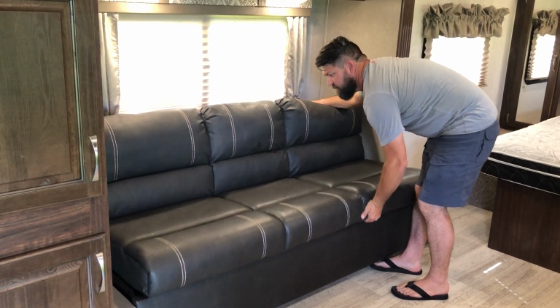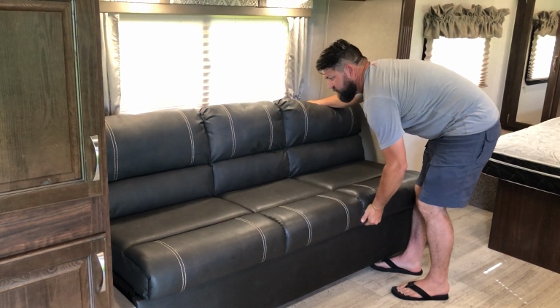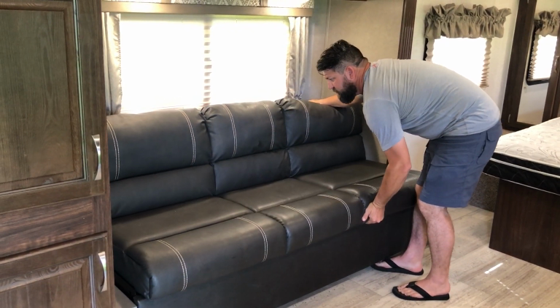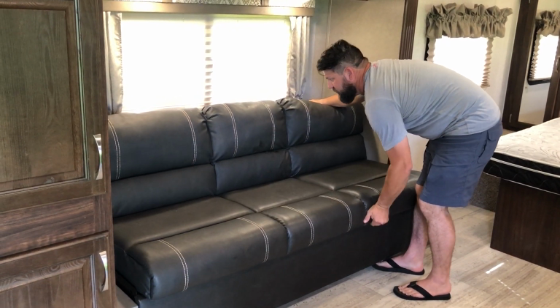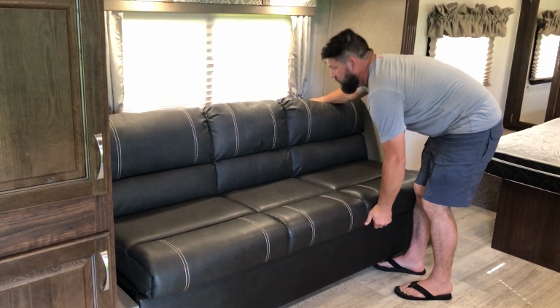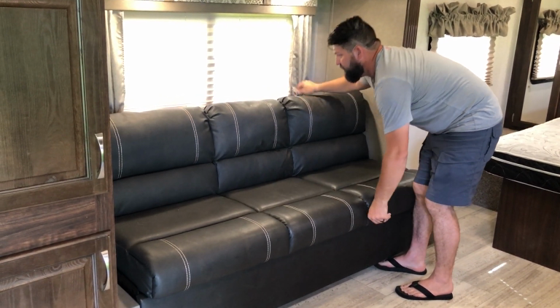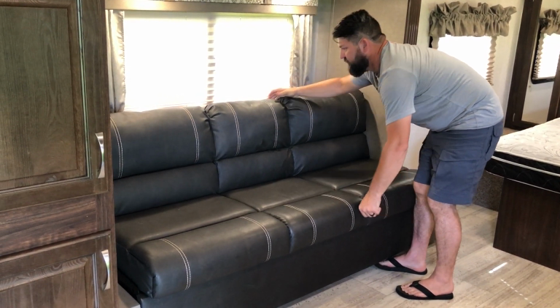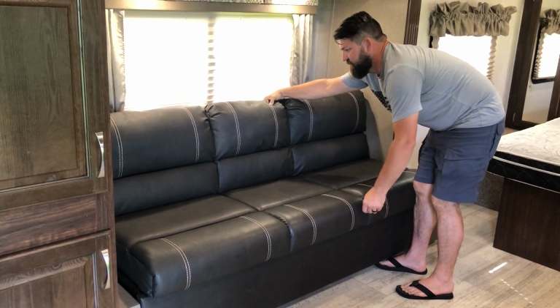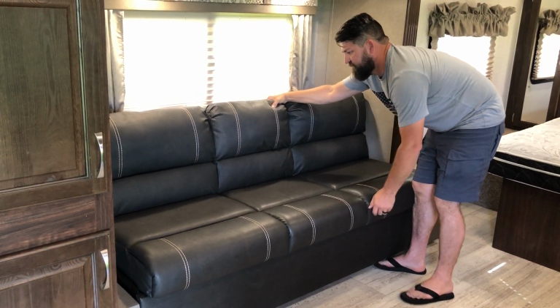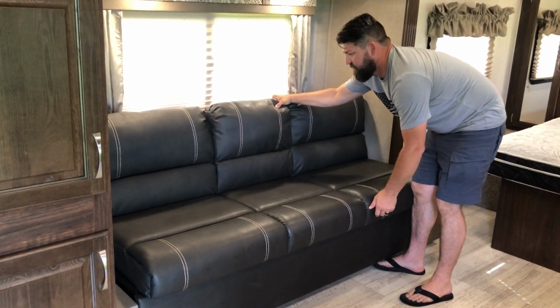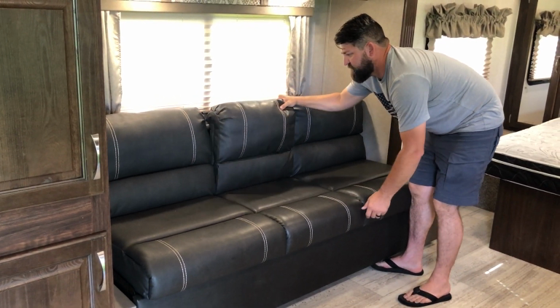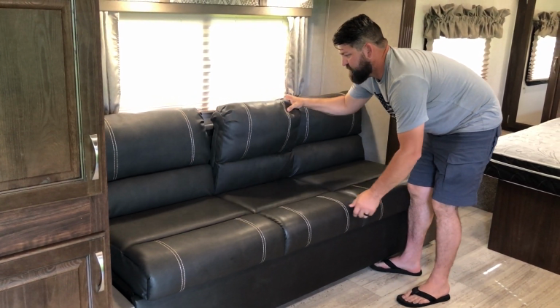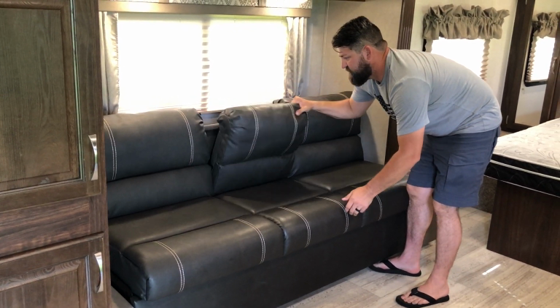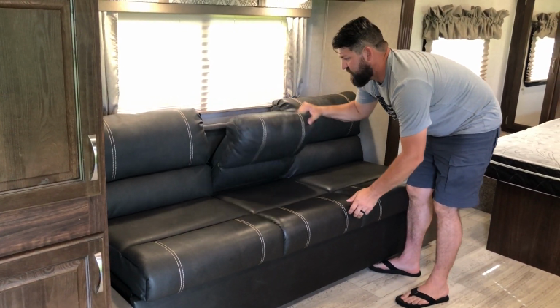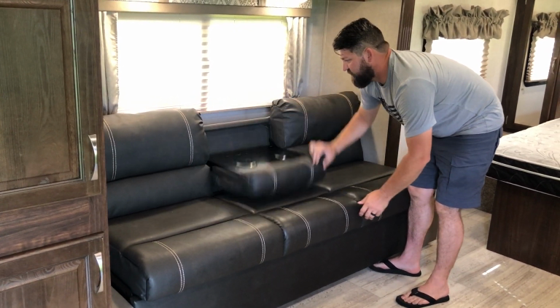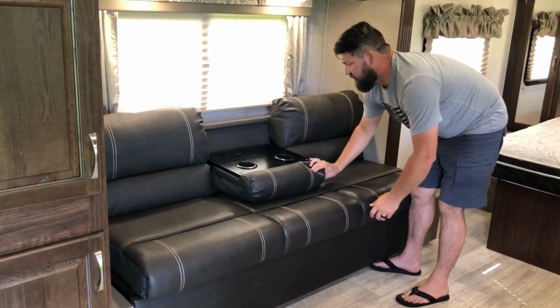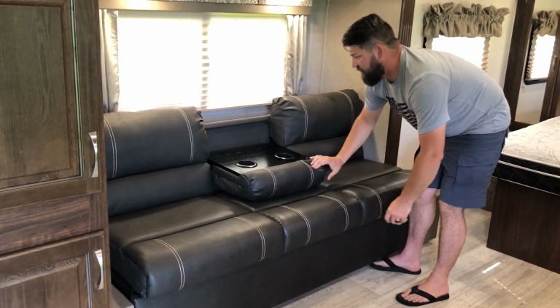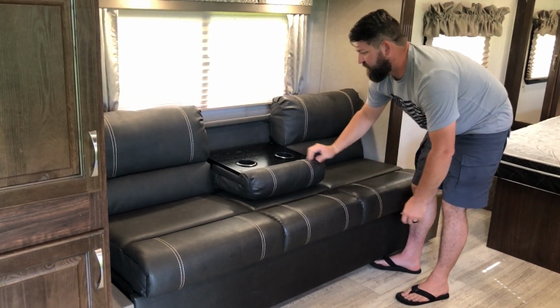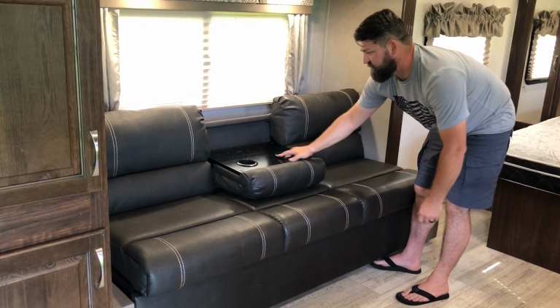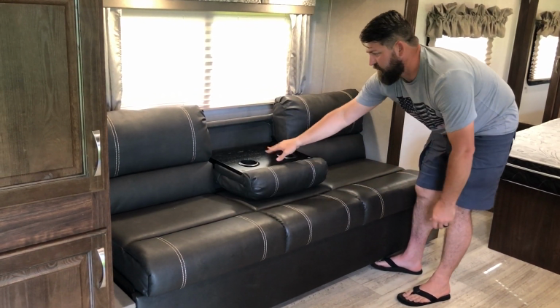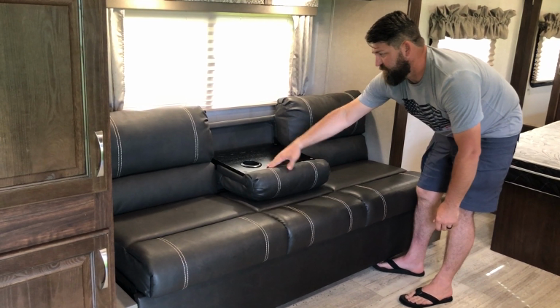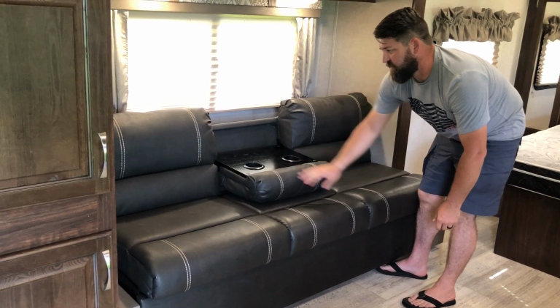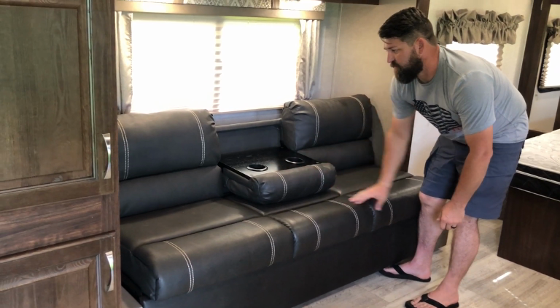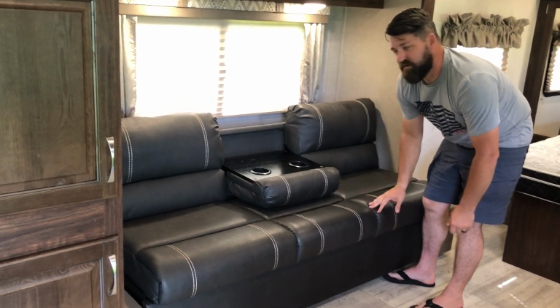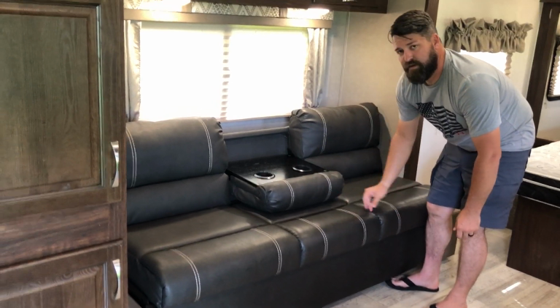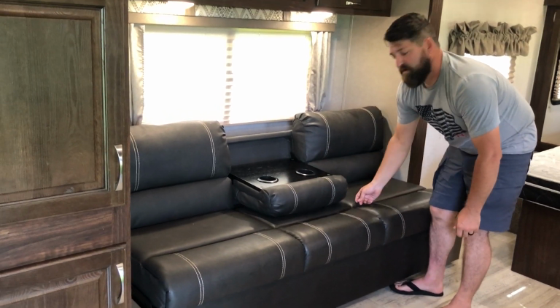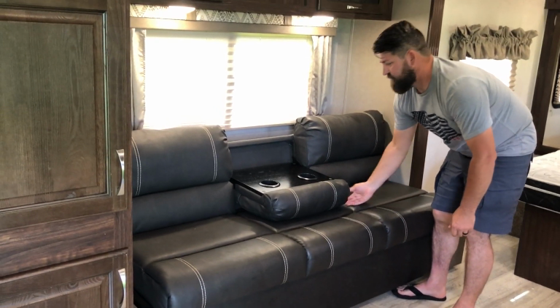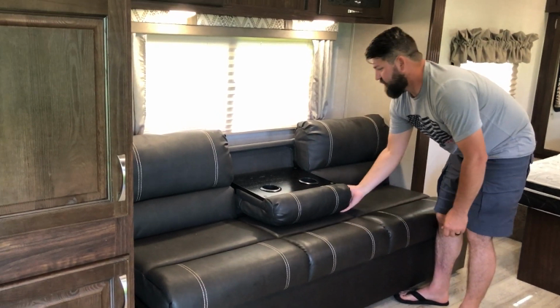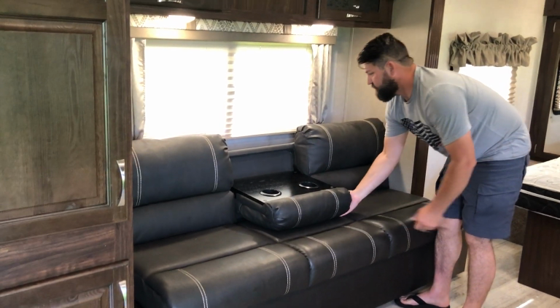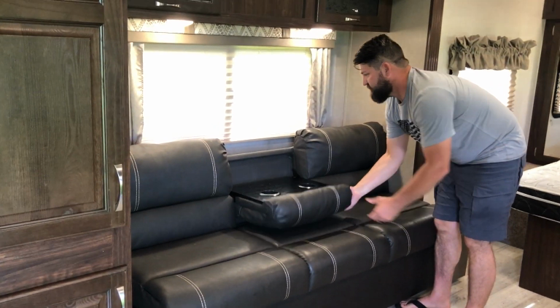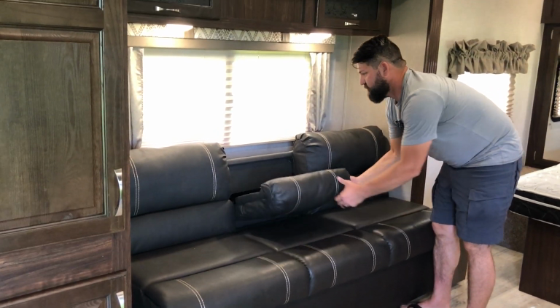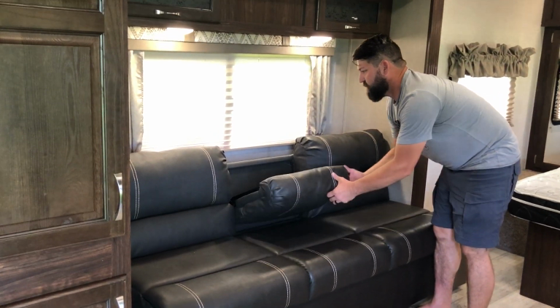It folds back up, and if you're just using it to sit, it folds down and you've got a couple of drink holders as well.